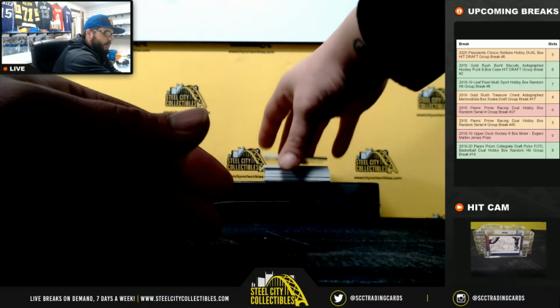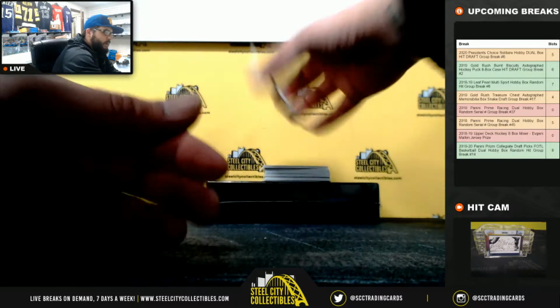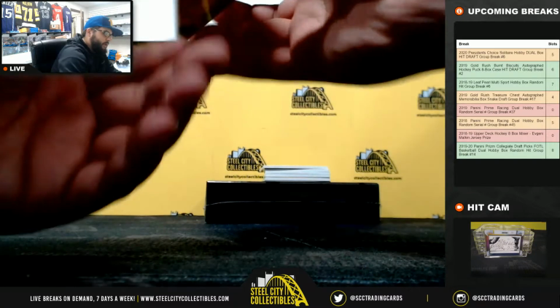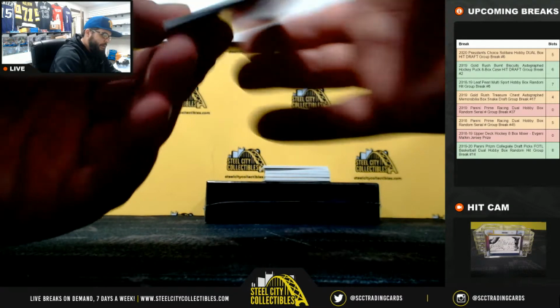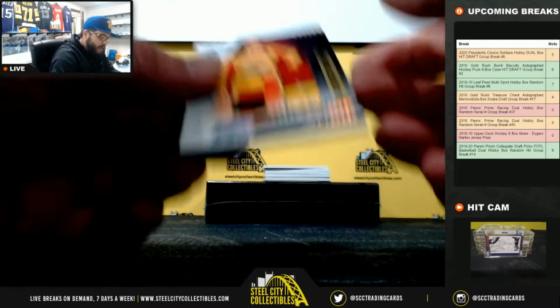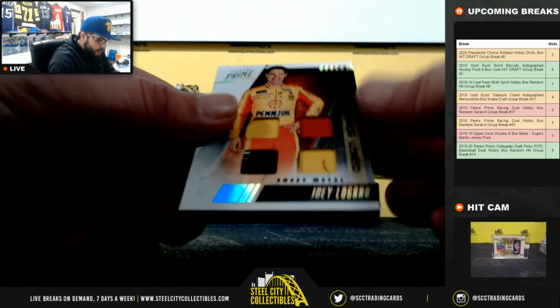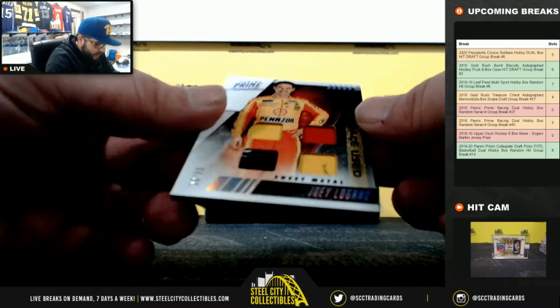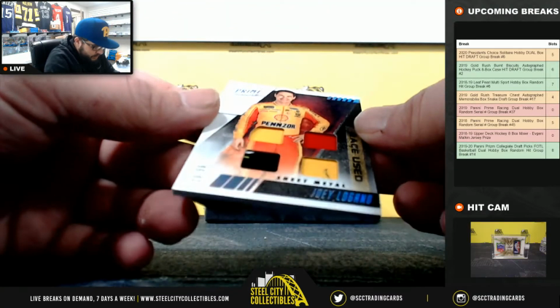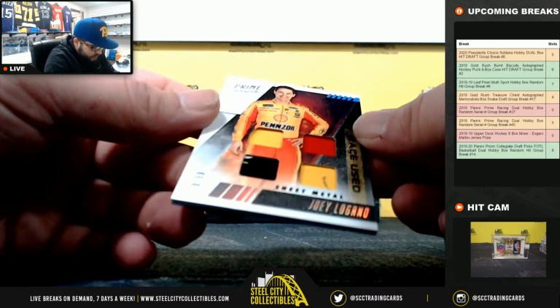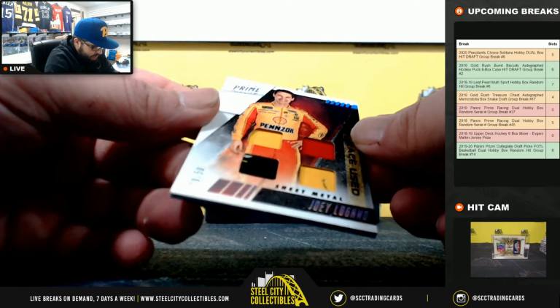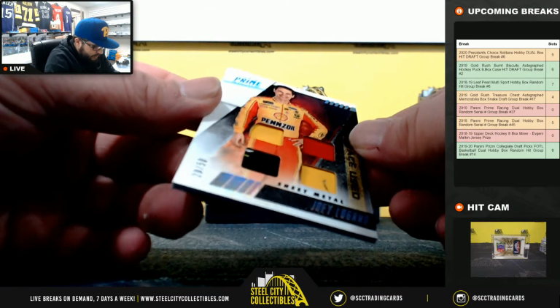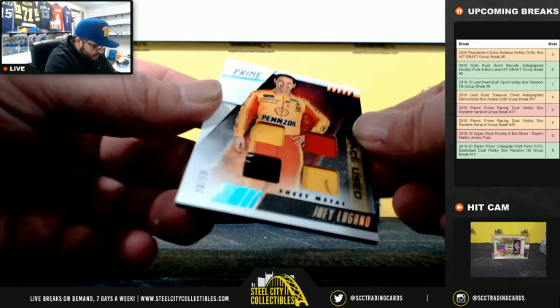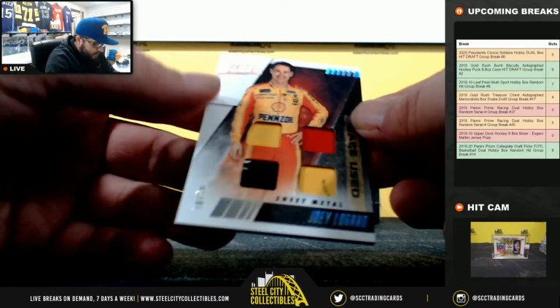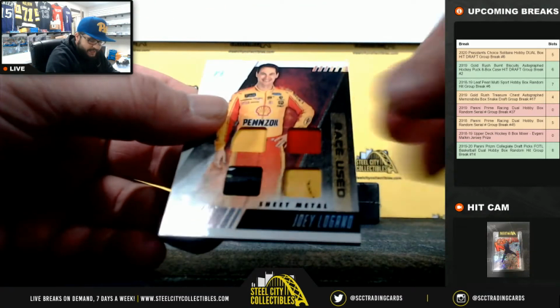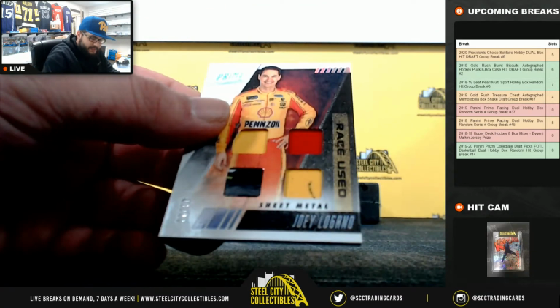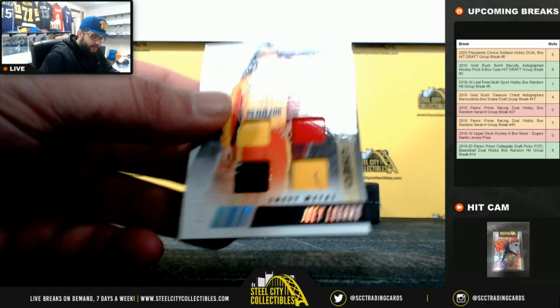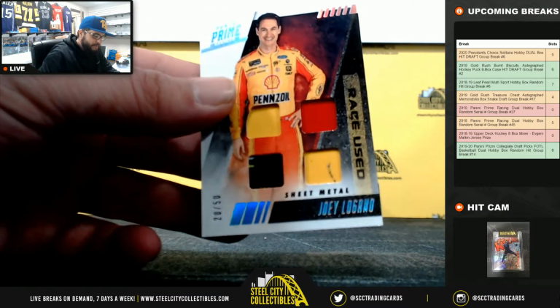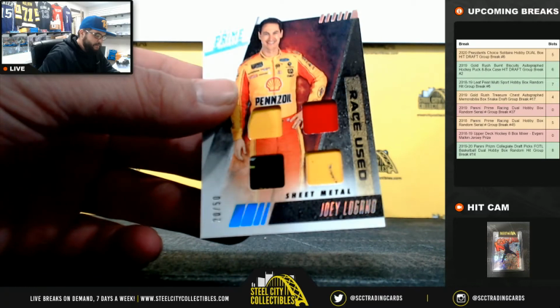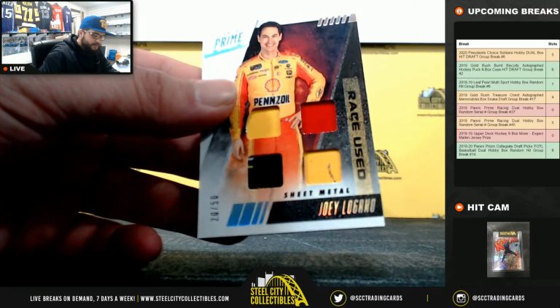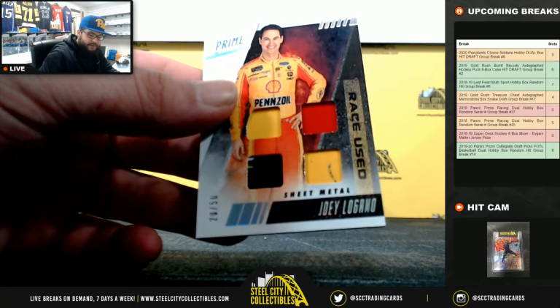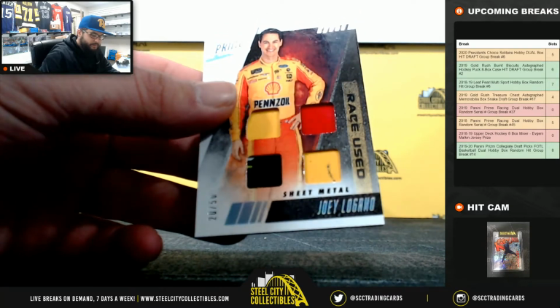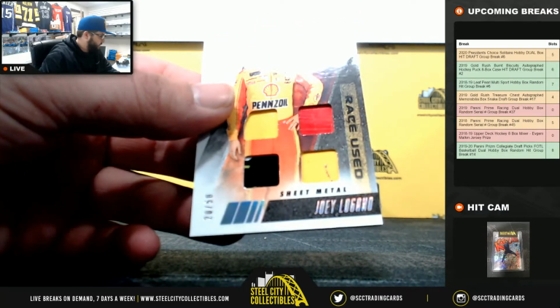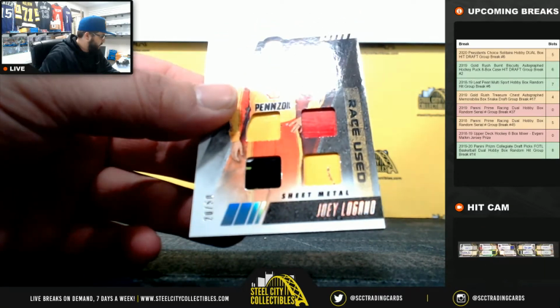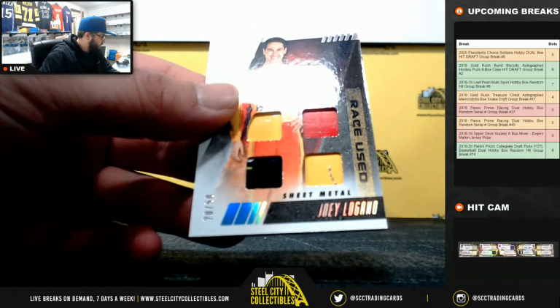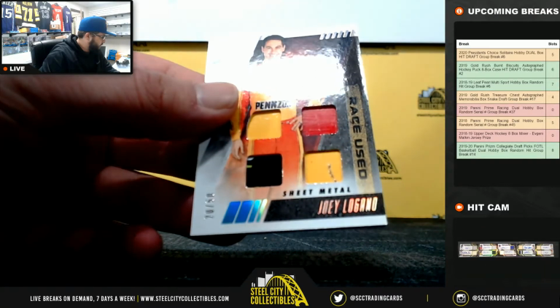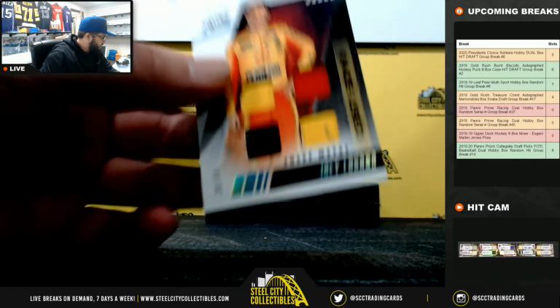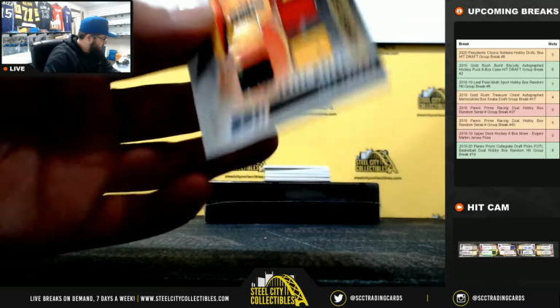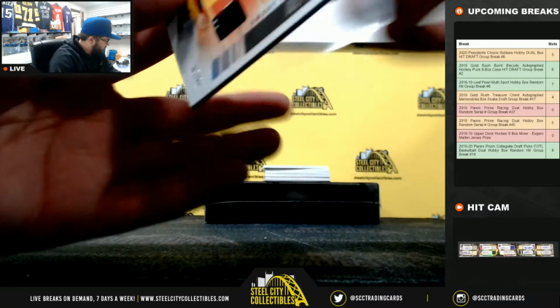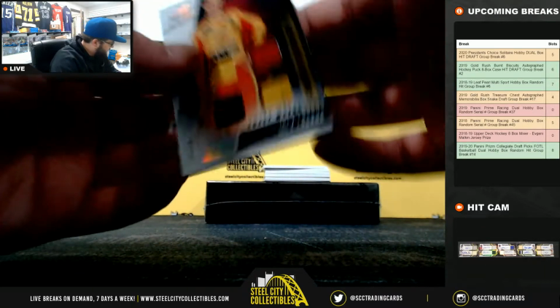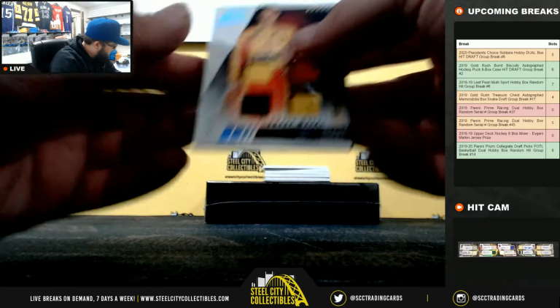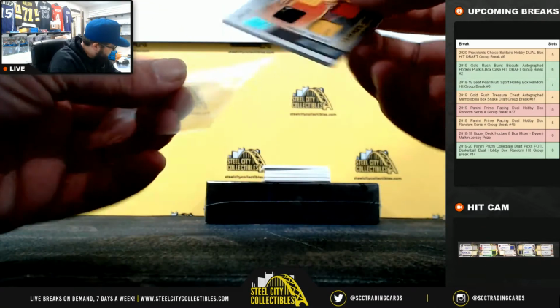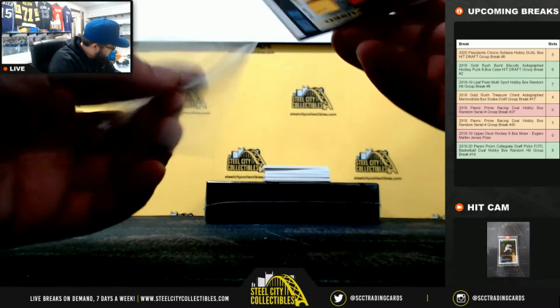Joey Logano, Race Used Sheet Metal, 20 of 50. Going to Joe B.